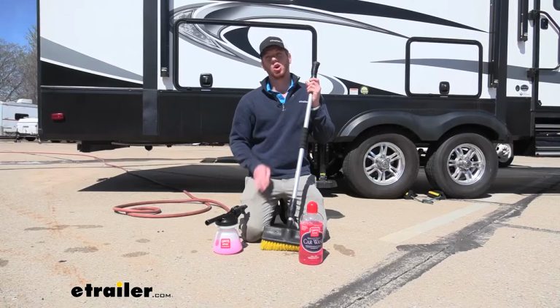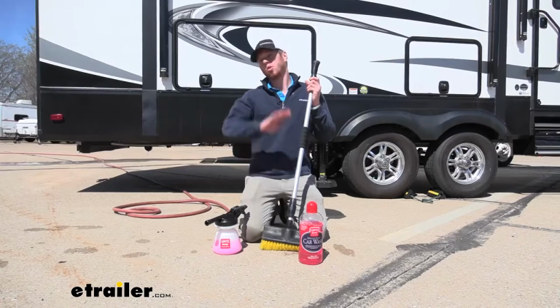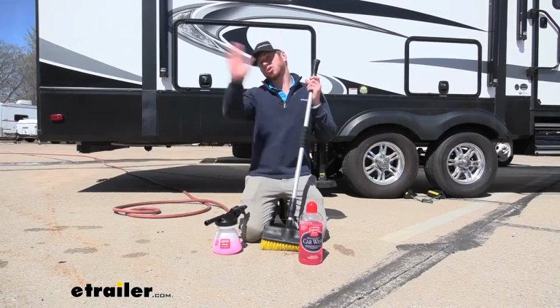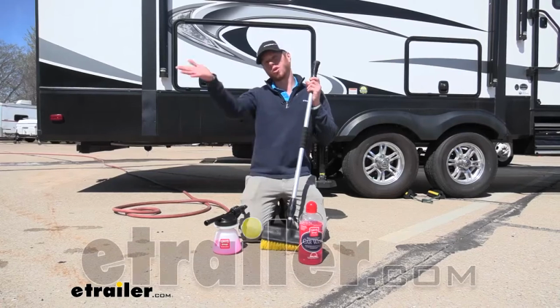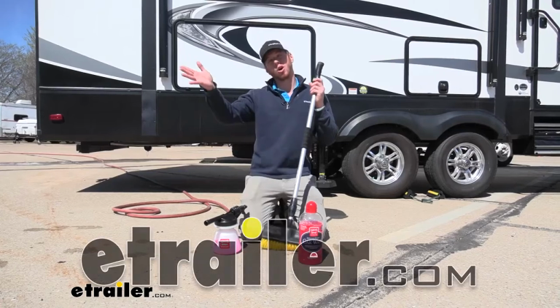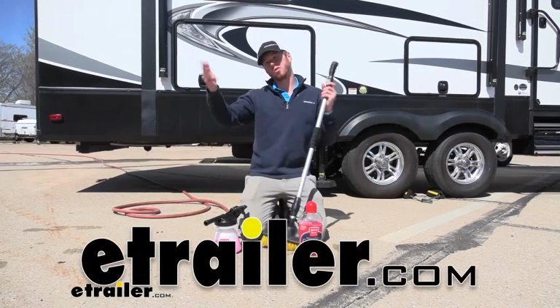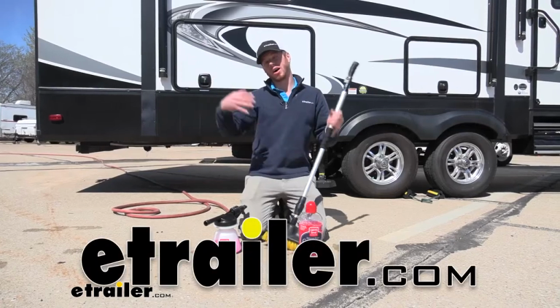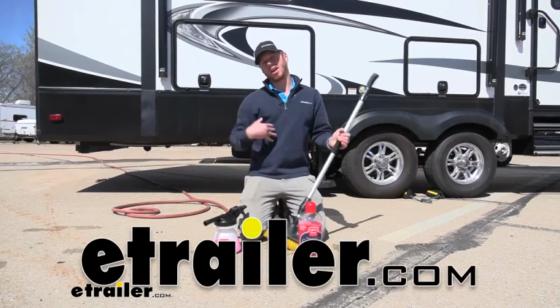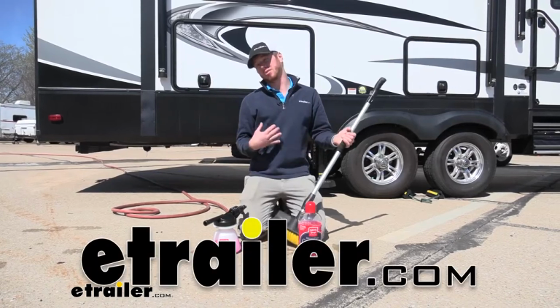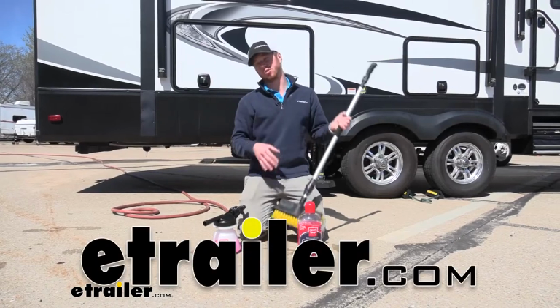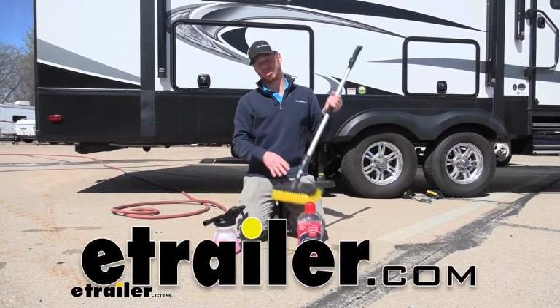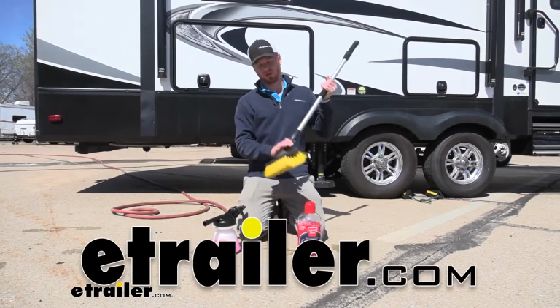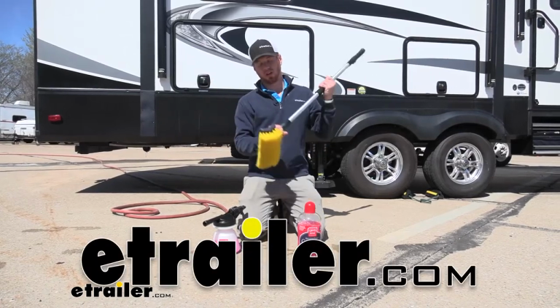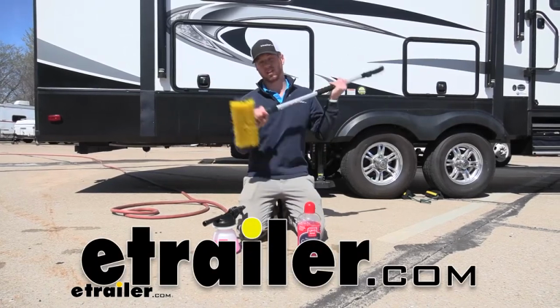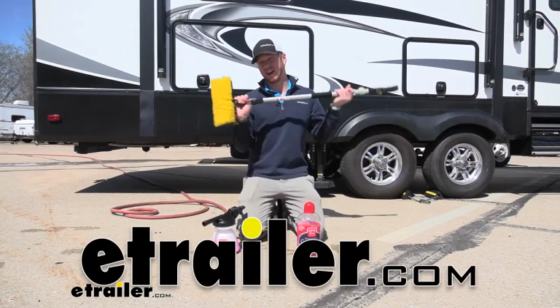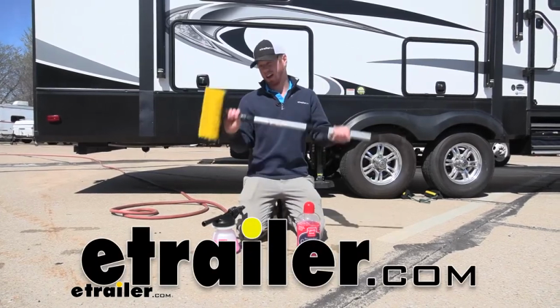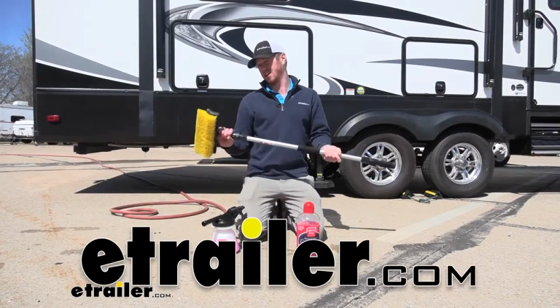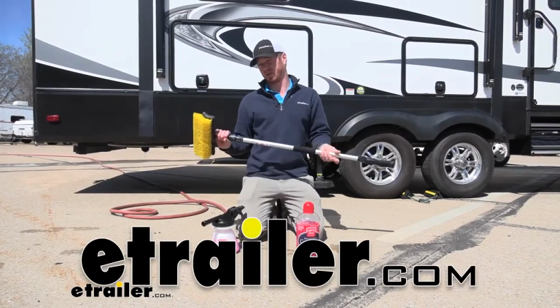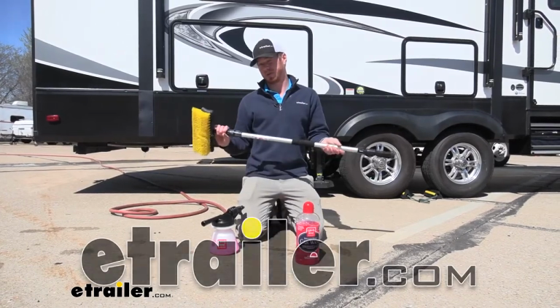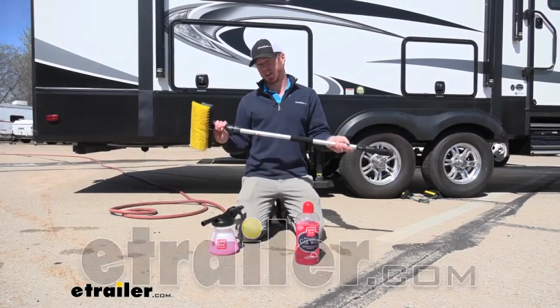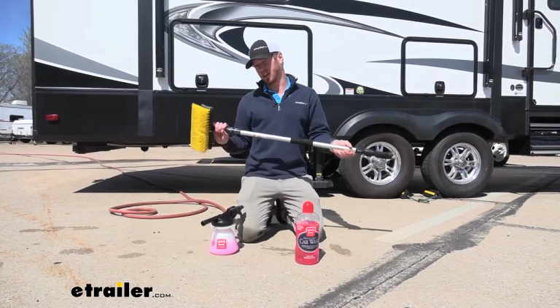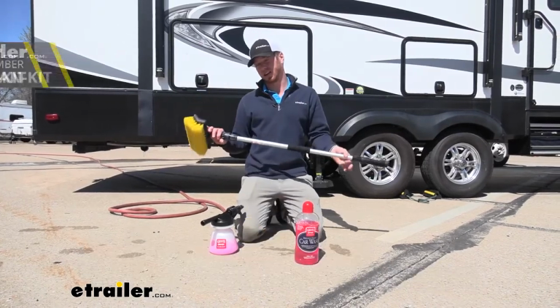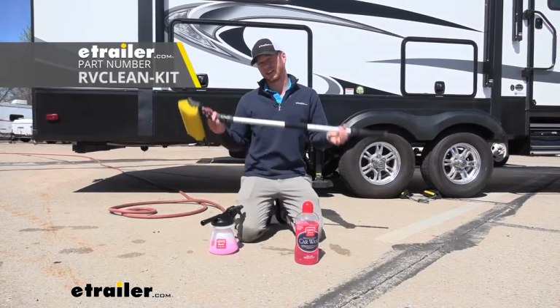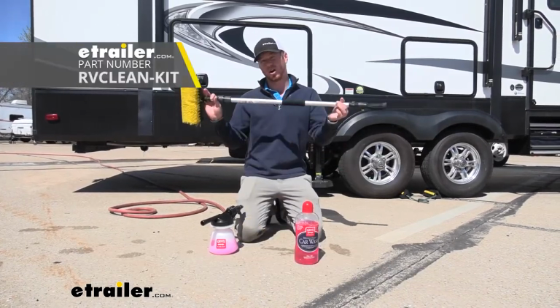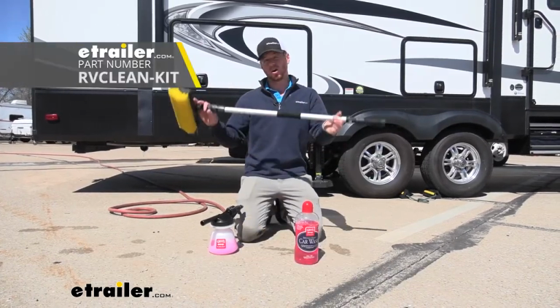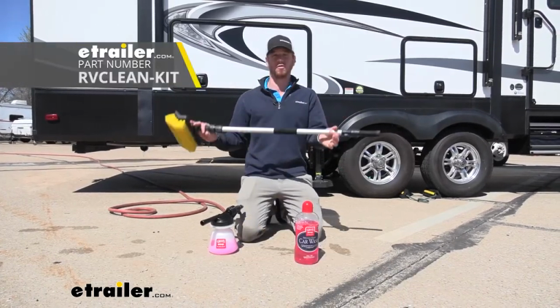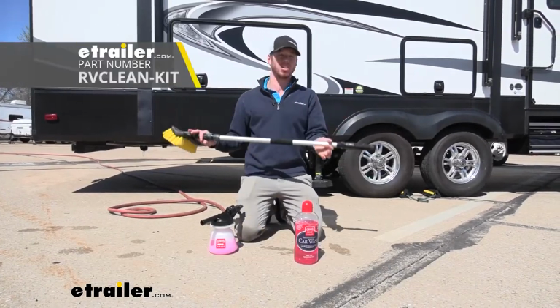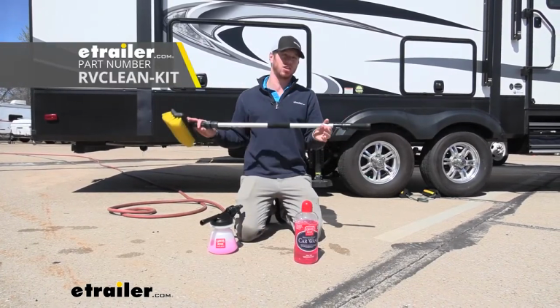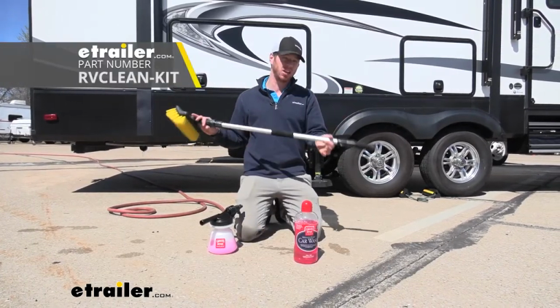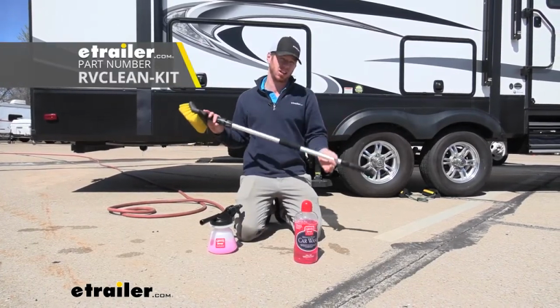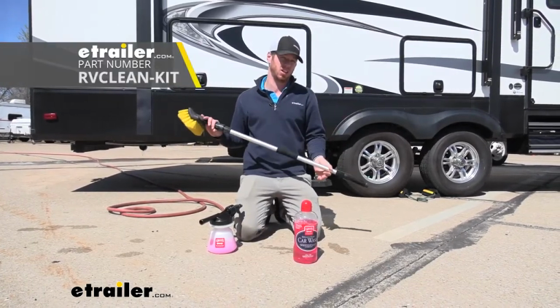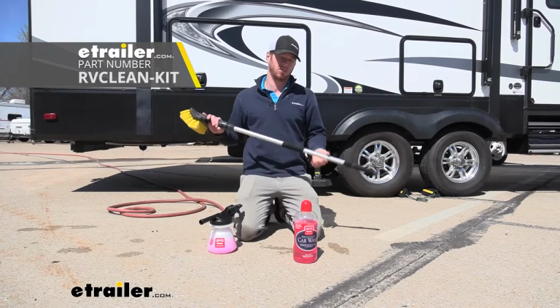What's going on everybody? Adam here with E-Trailer. Today we're going to be taking a look at the RV cleaning kit.